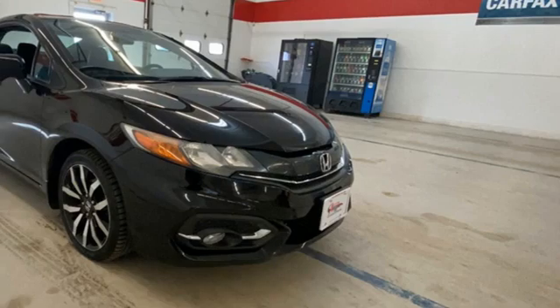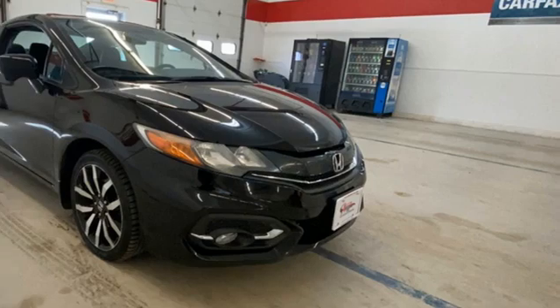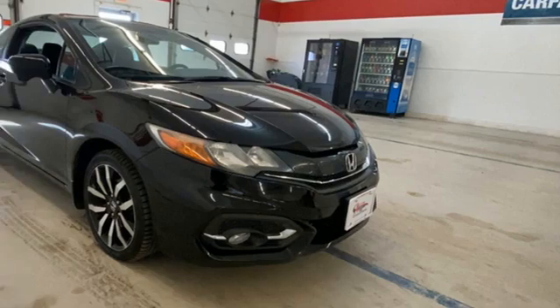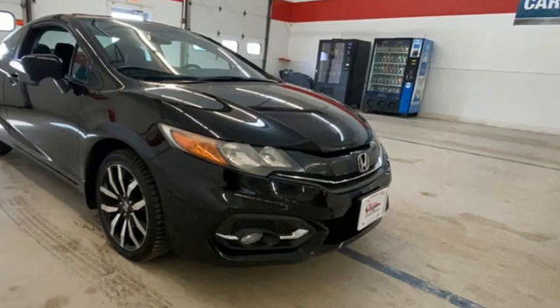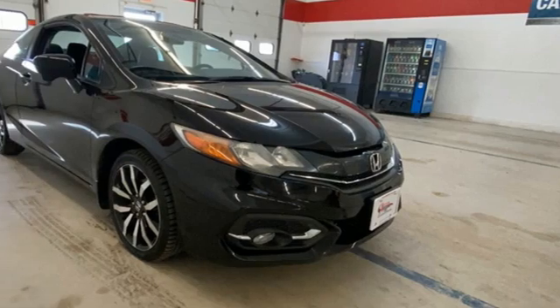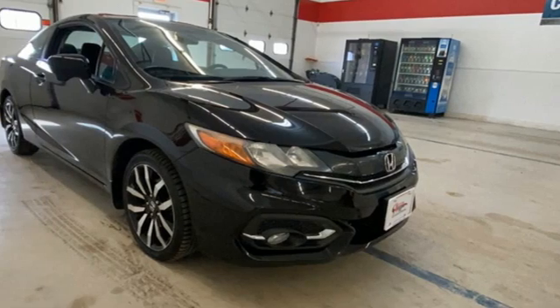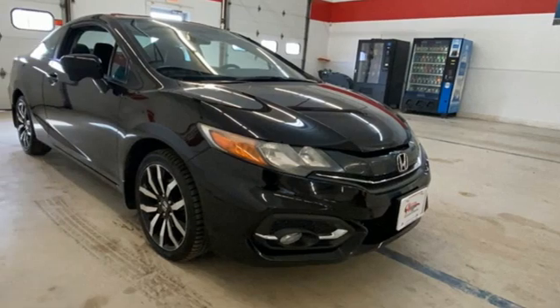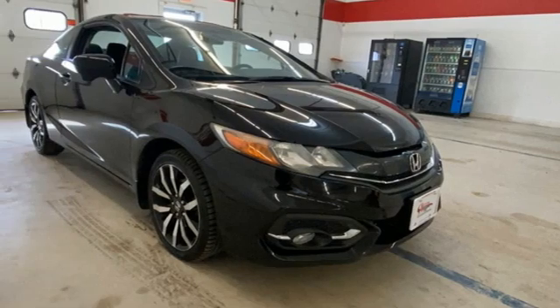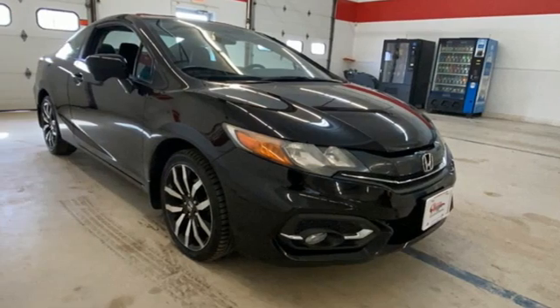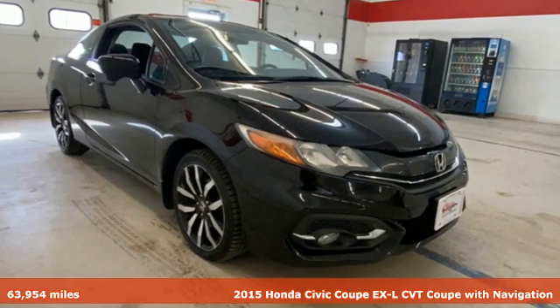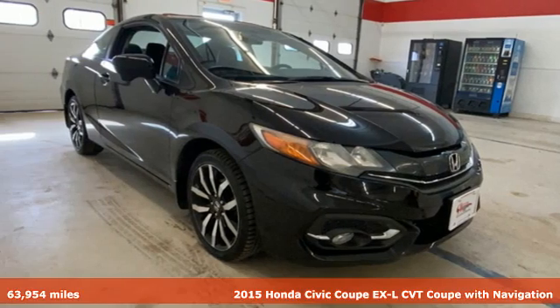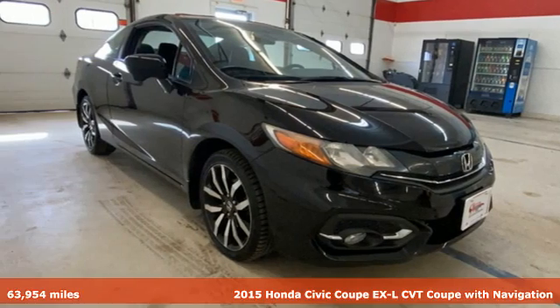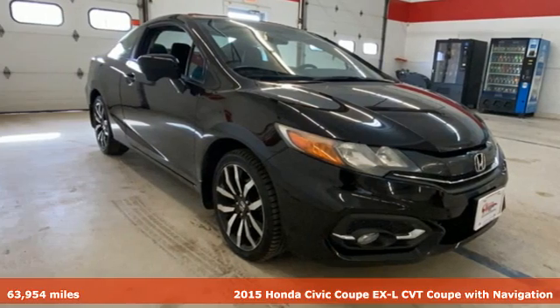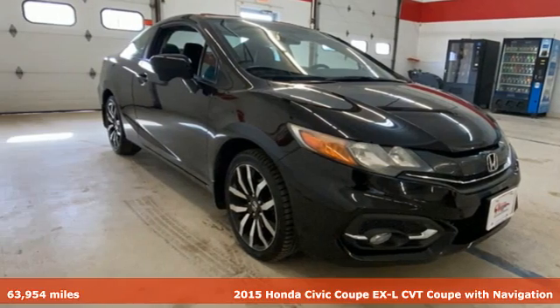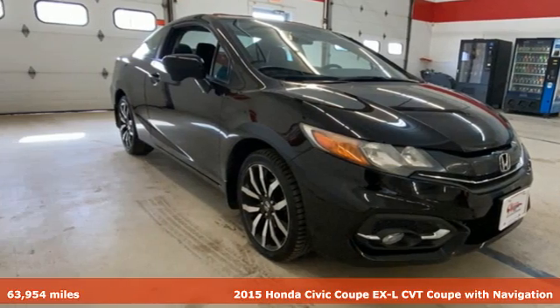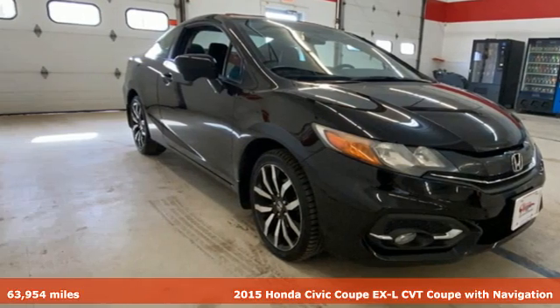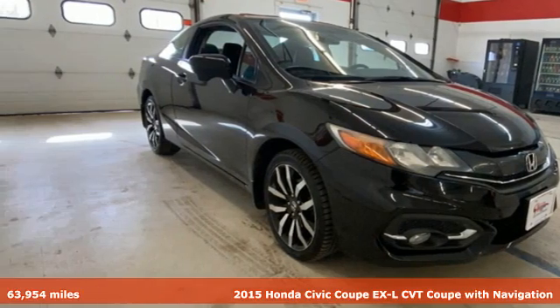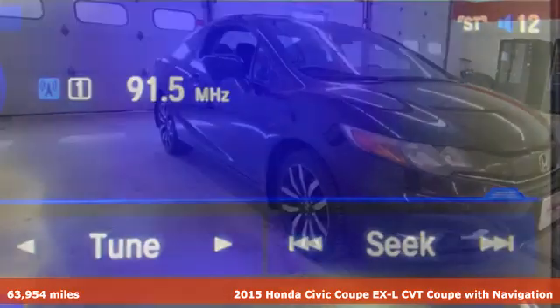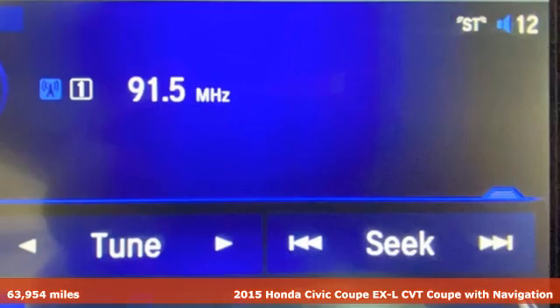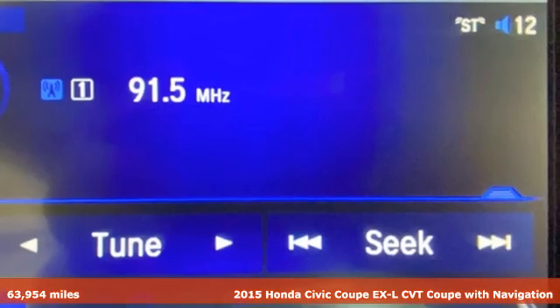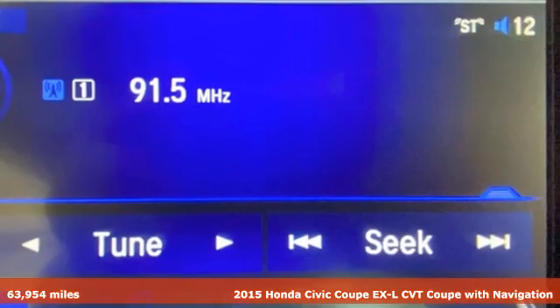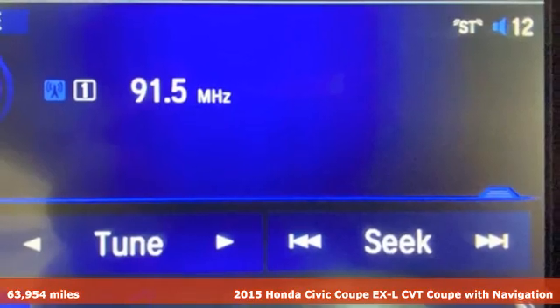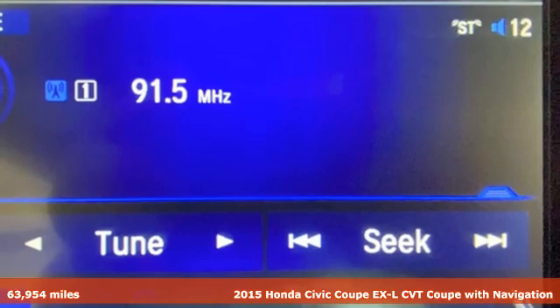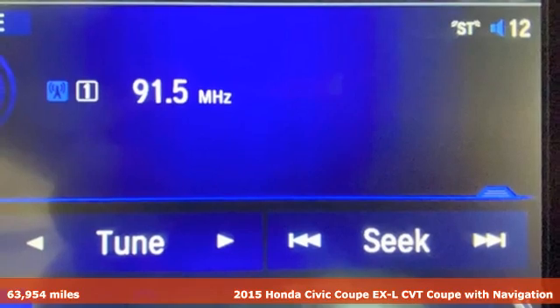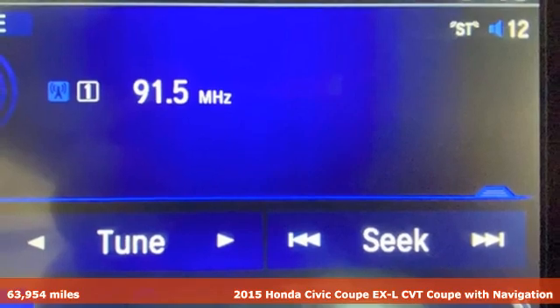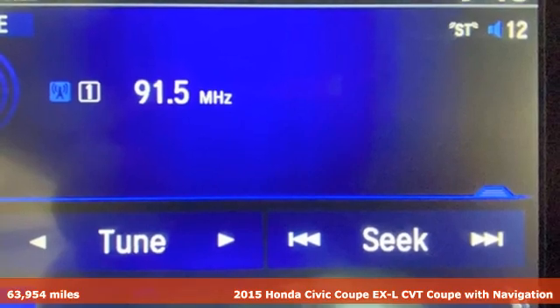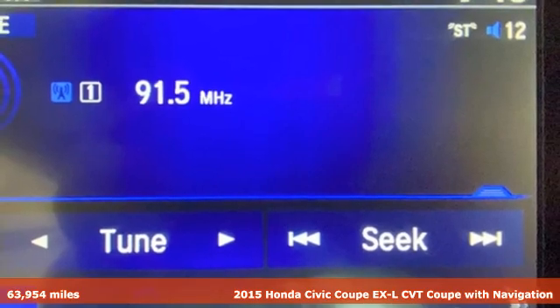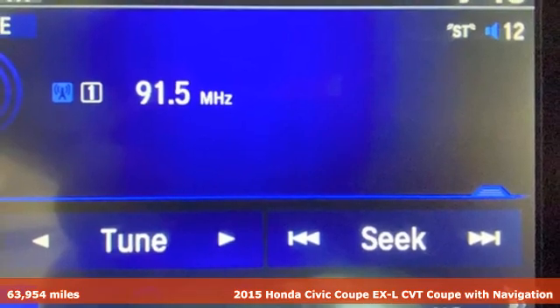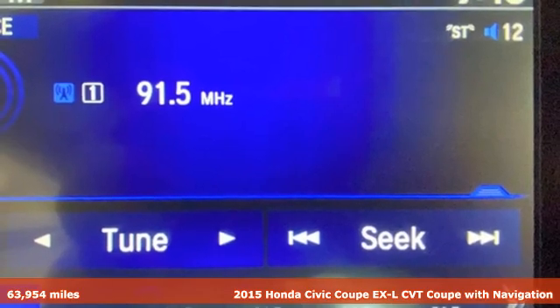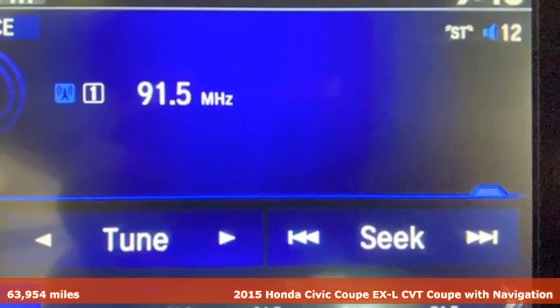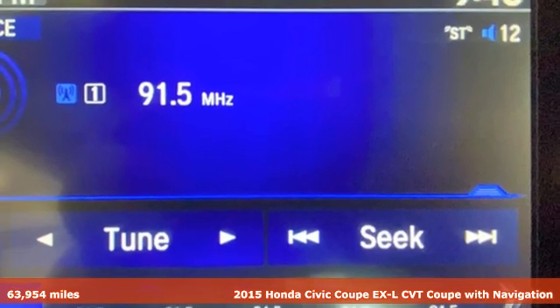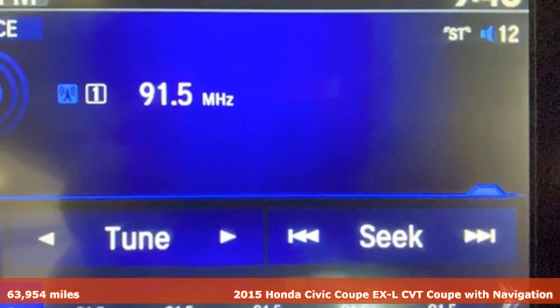Here's a 2015 Honda Civic Coupe. Honda has a world-renowned reputation for reliability.